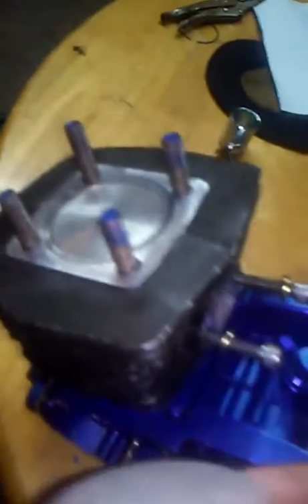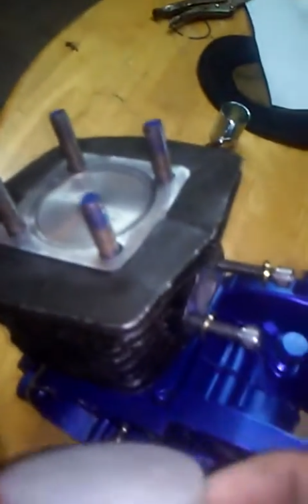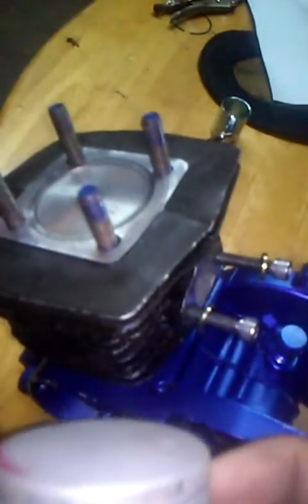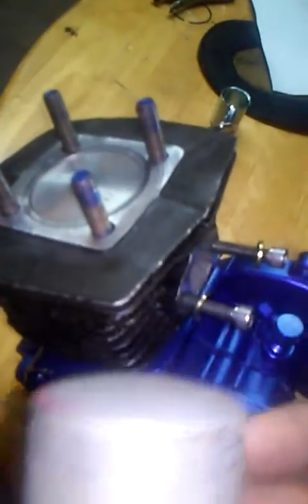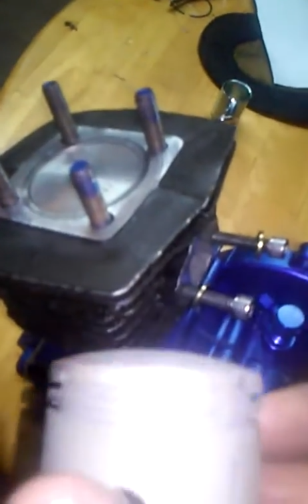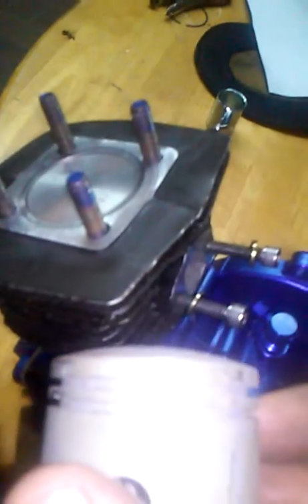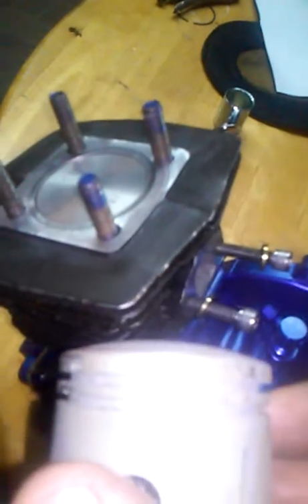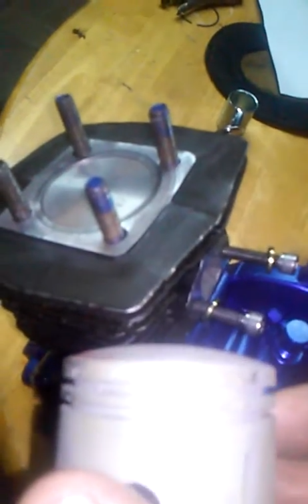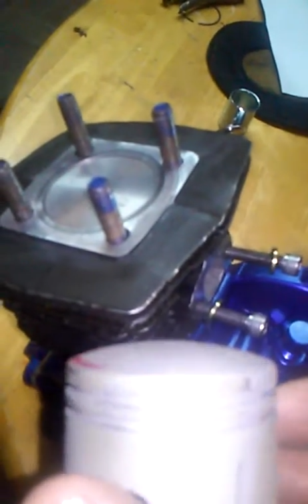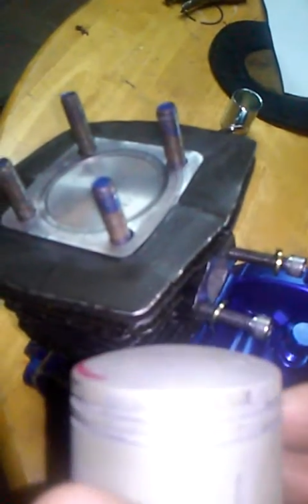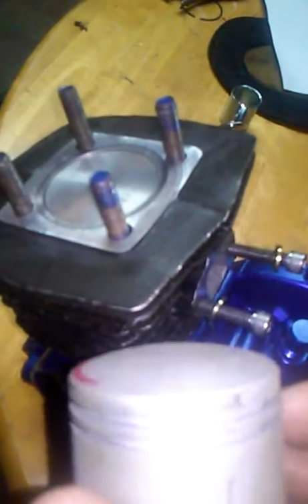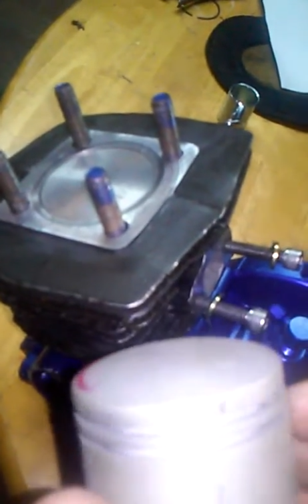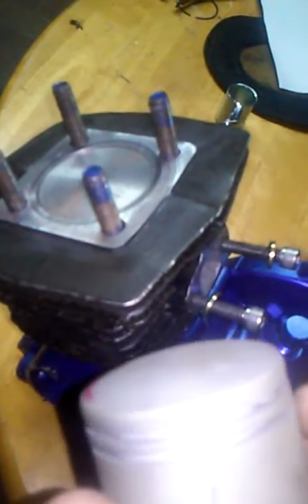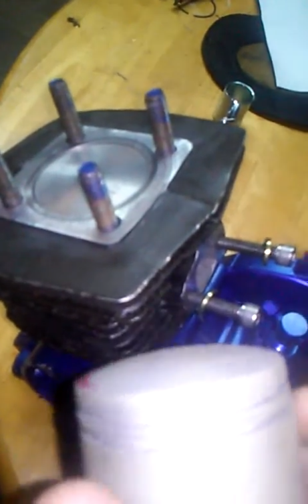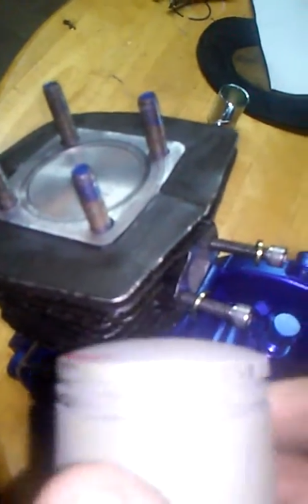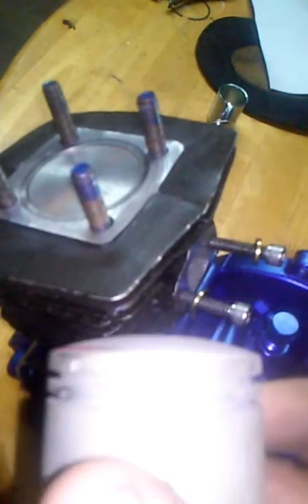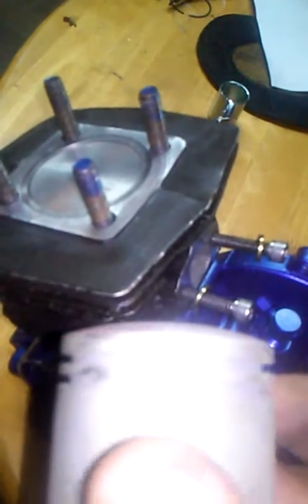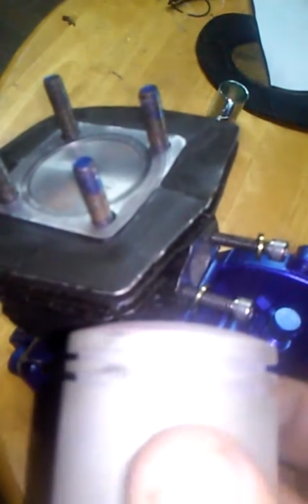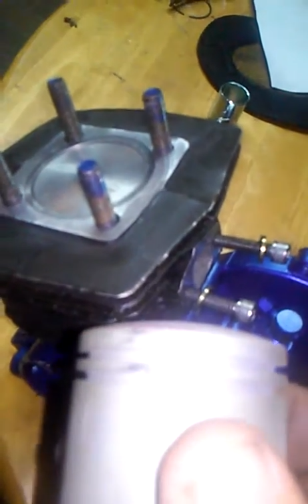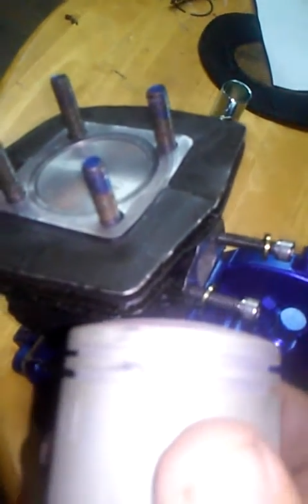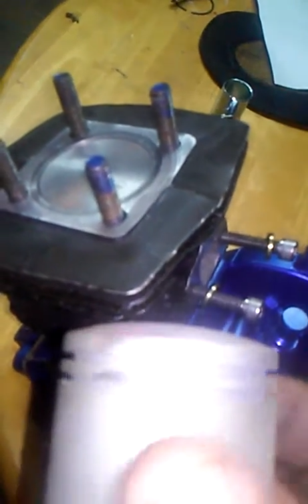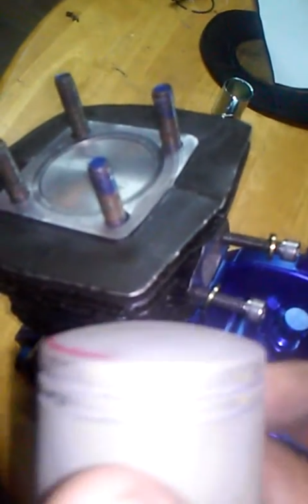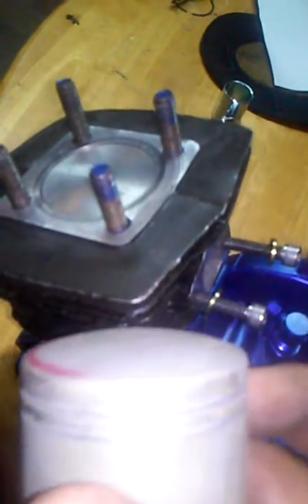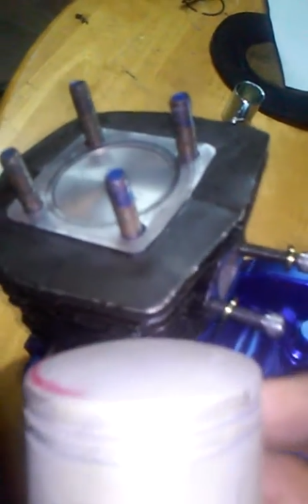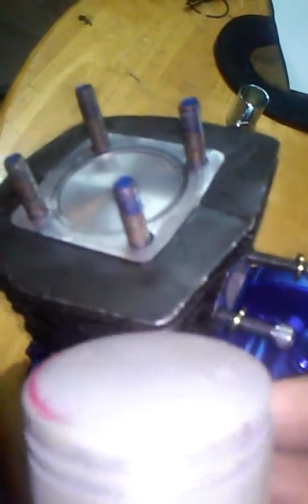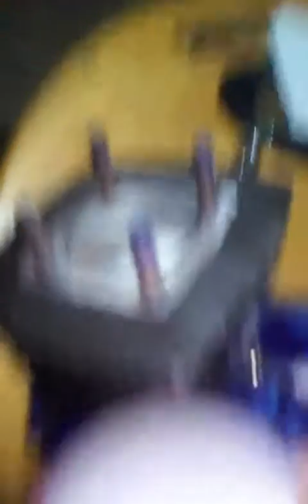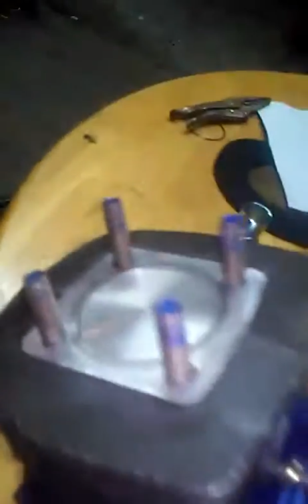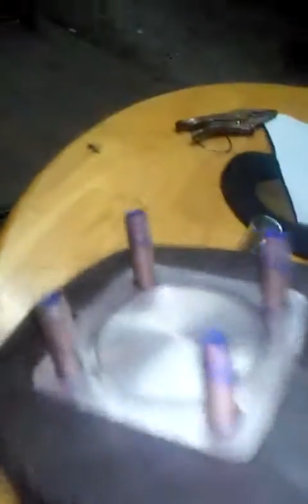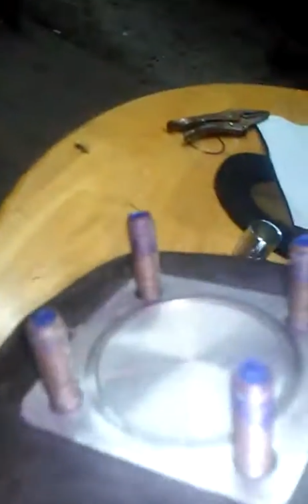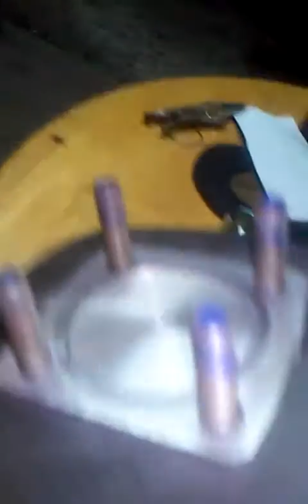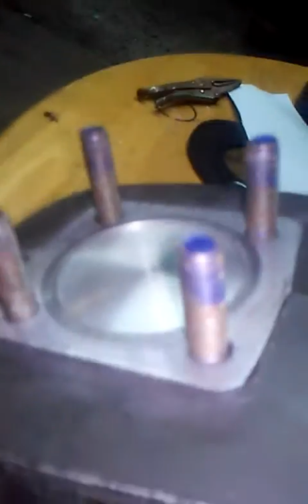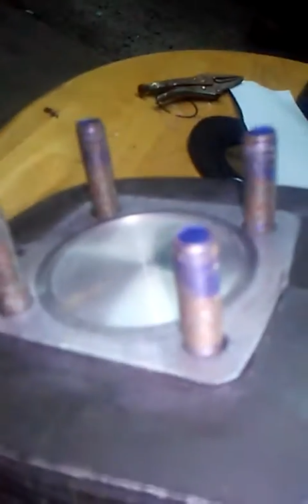No dome like the regular pistons — it's flat.